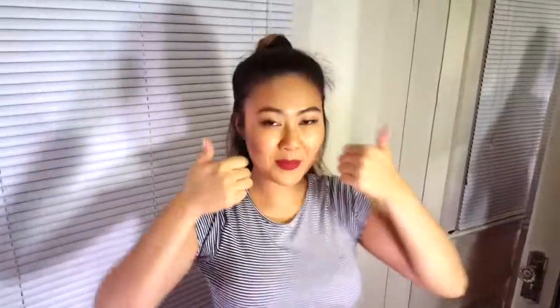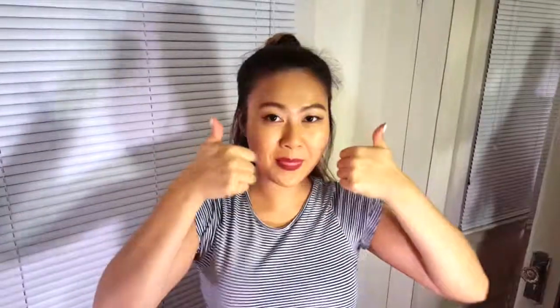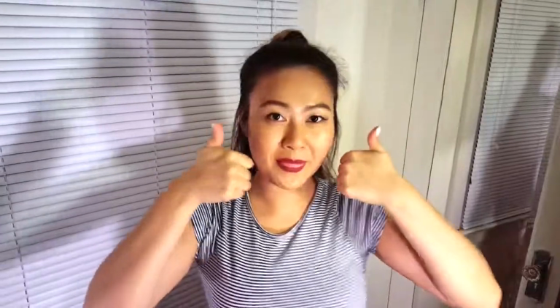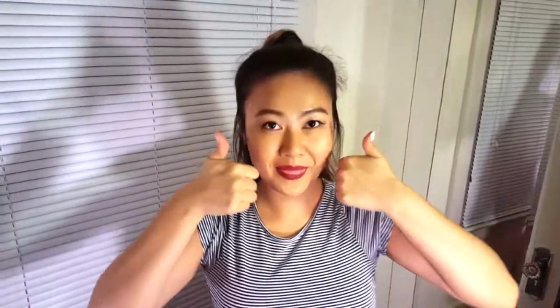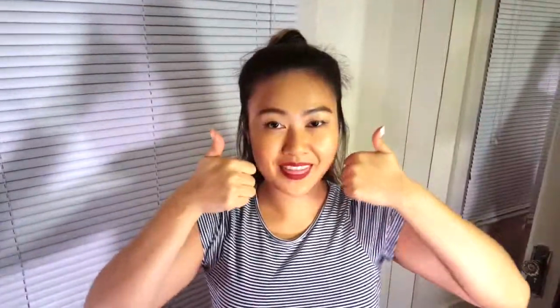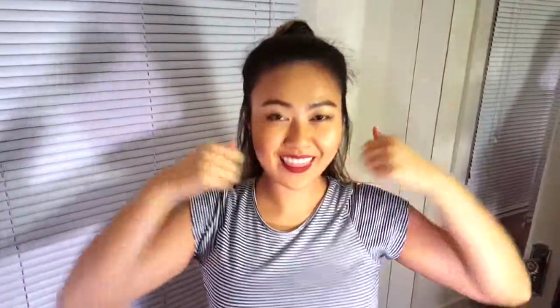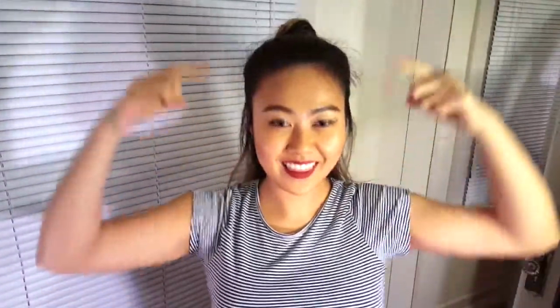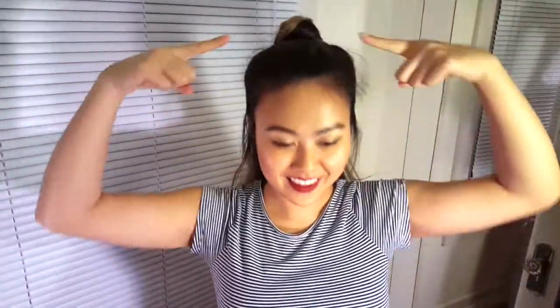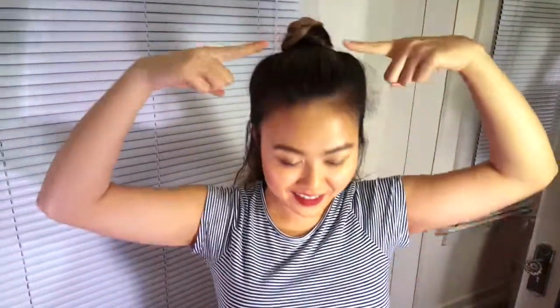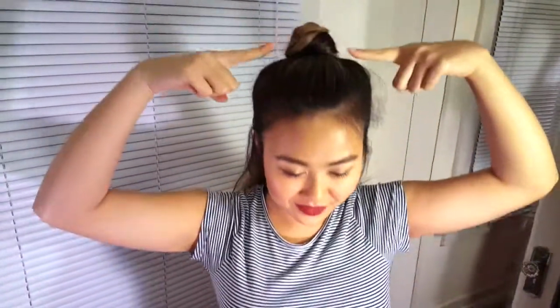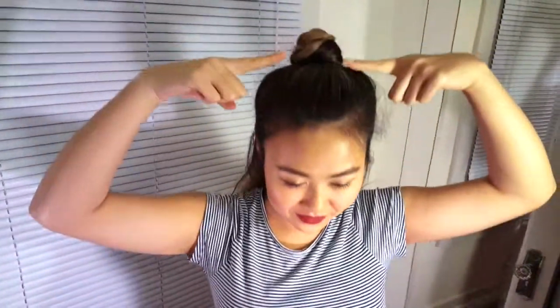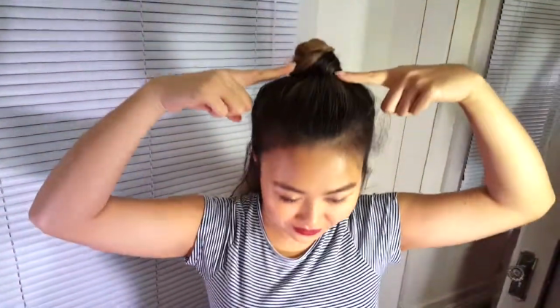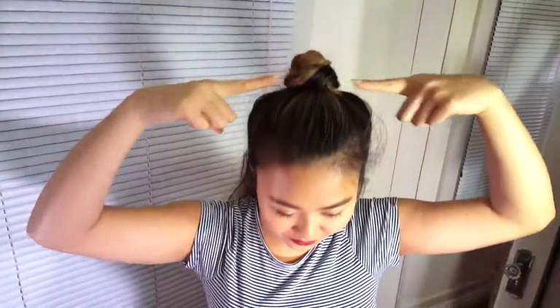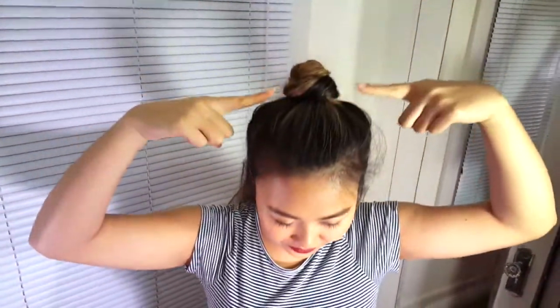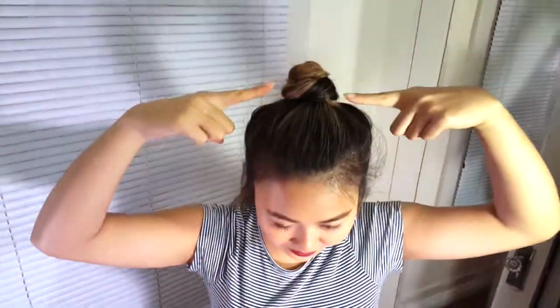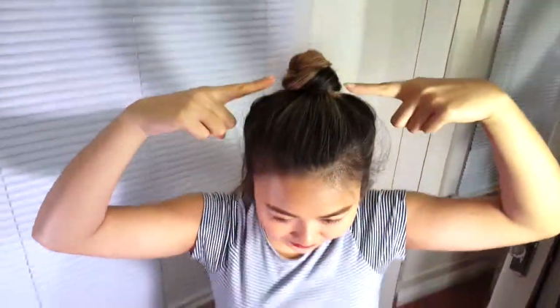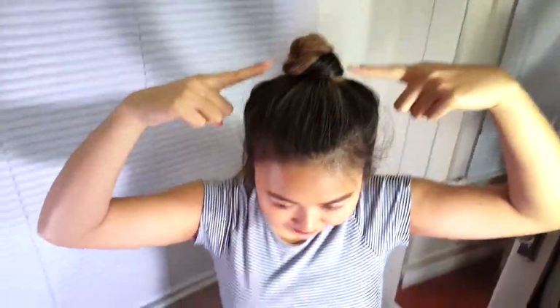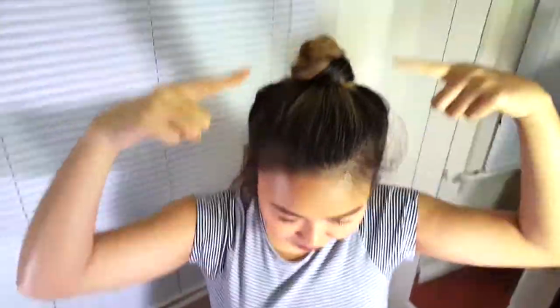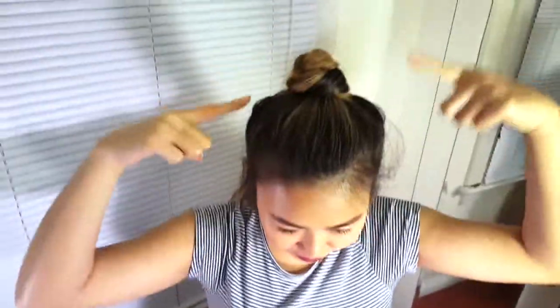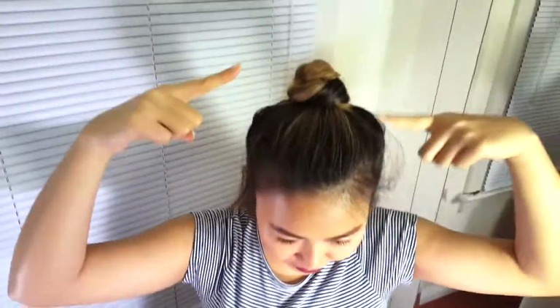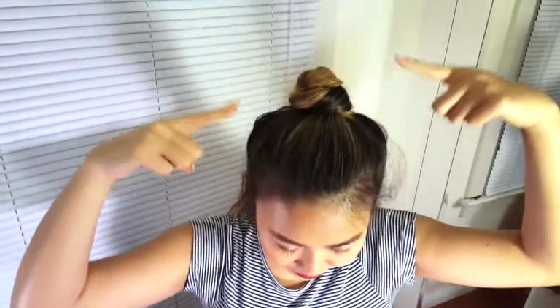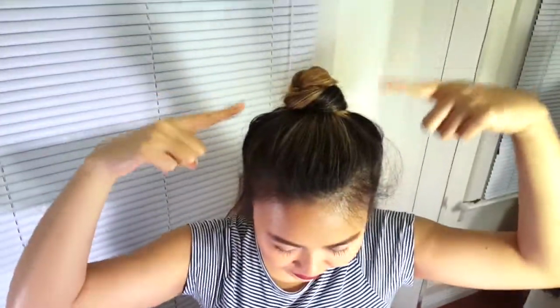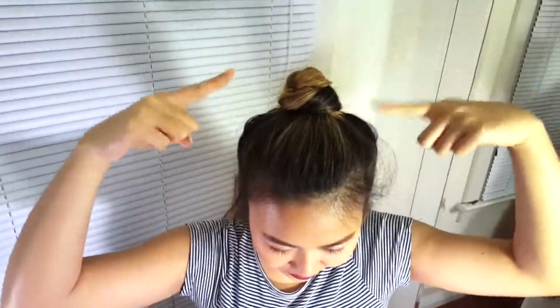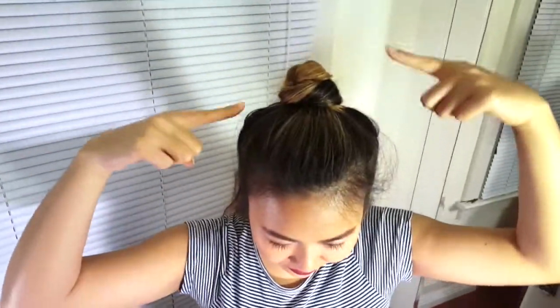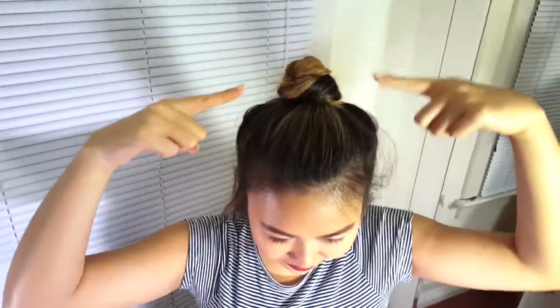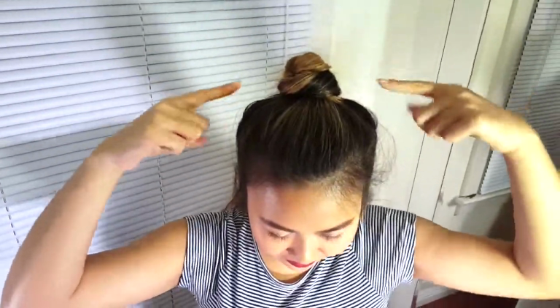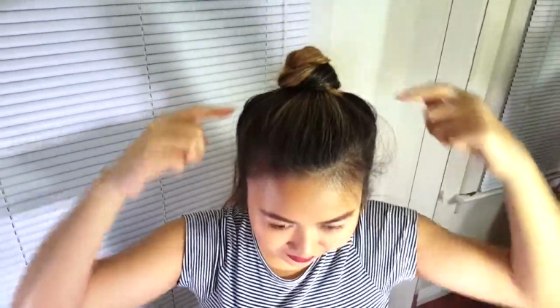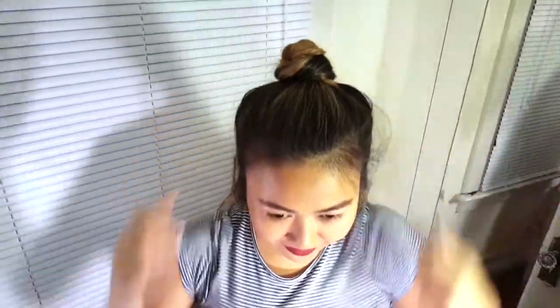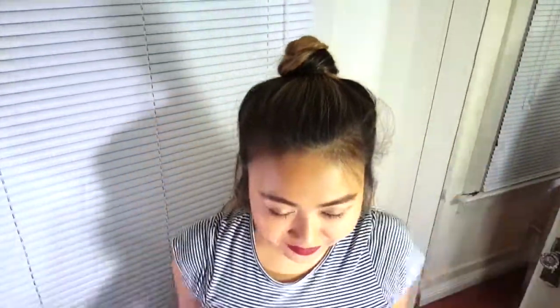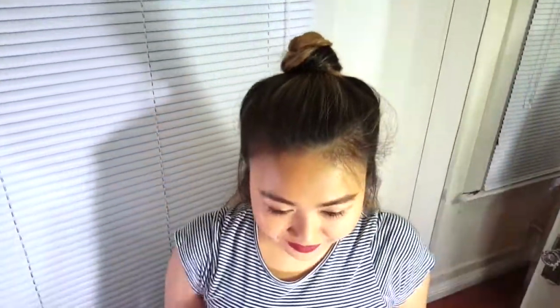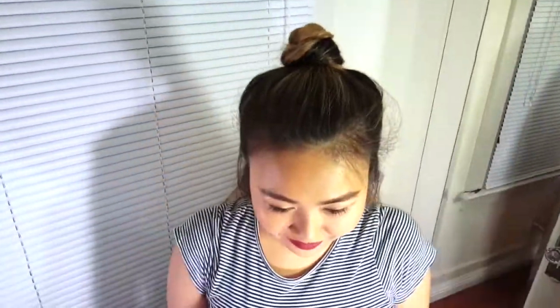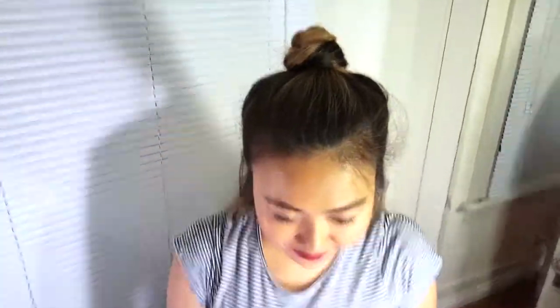And you're done! I hope that was helpful. Thumbs up for the knot! Thanks for watching!